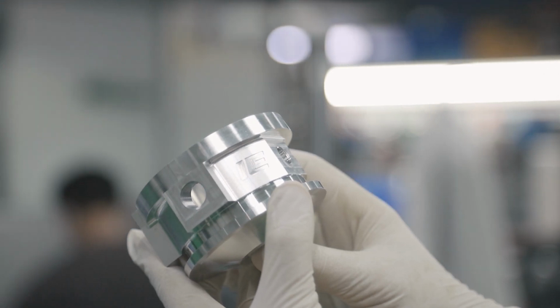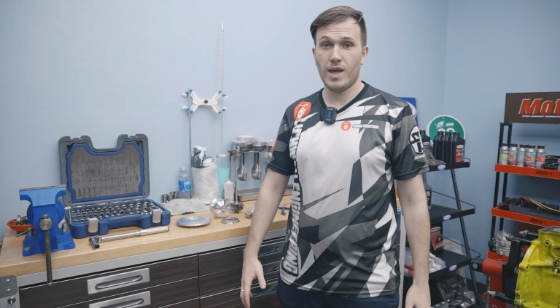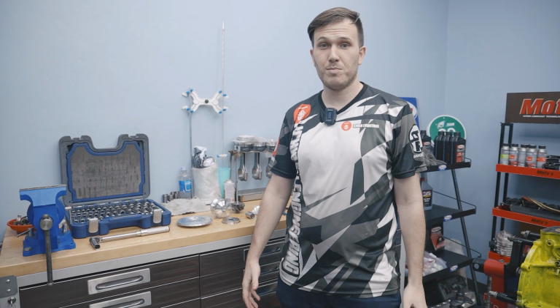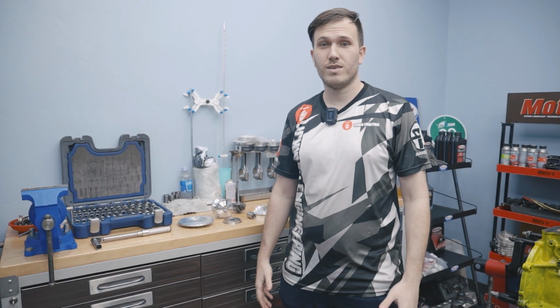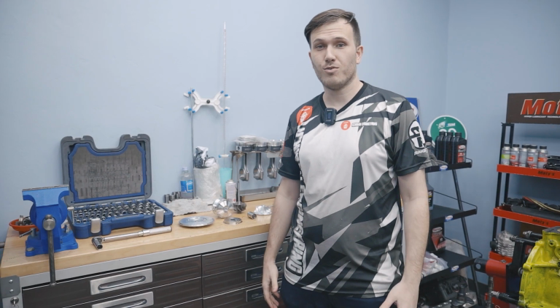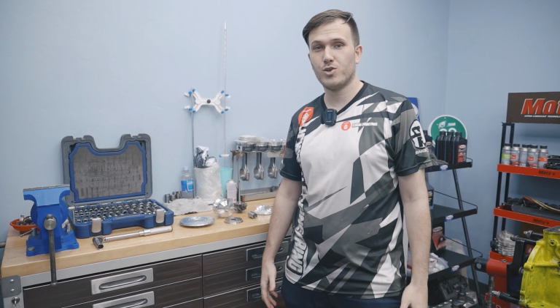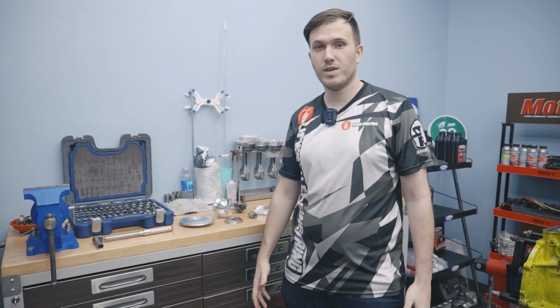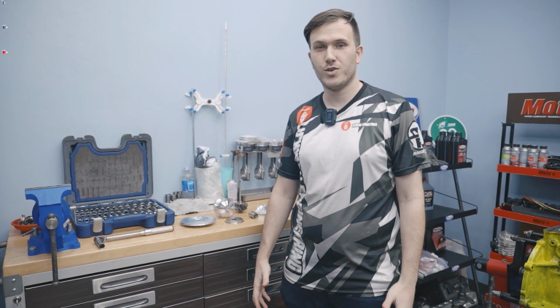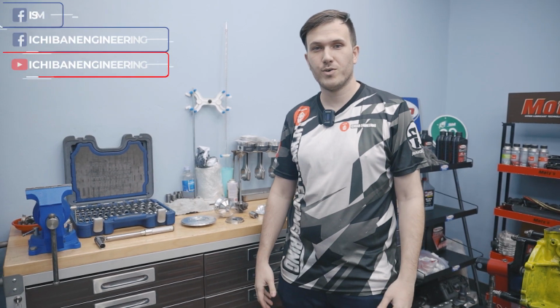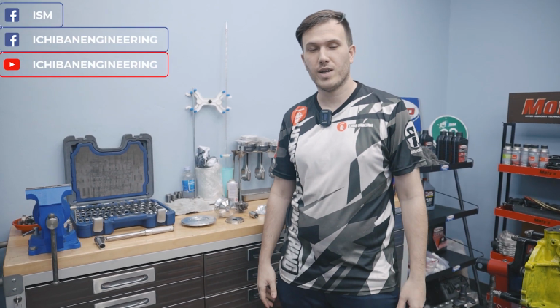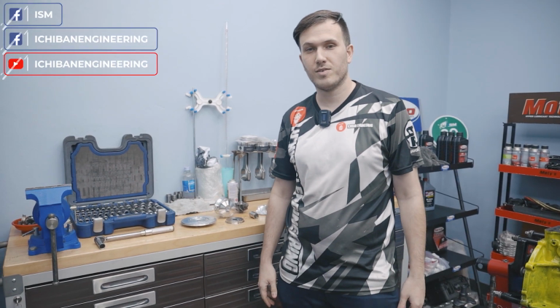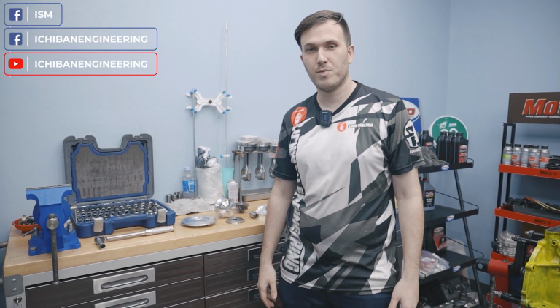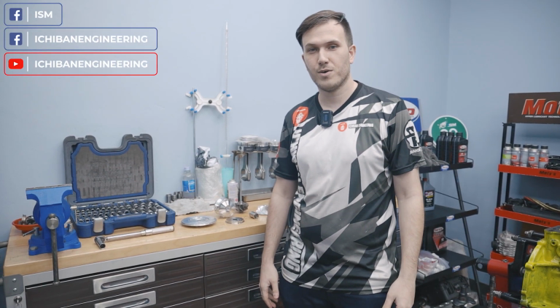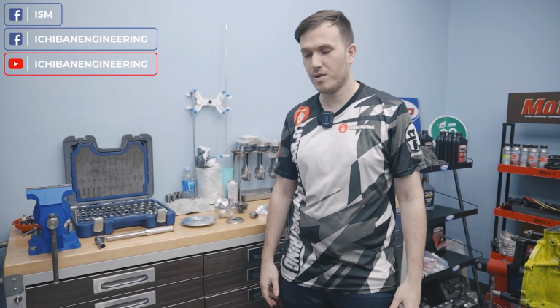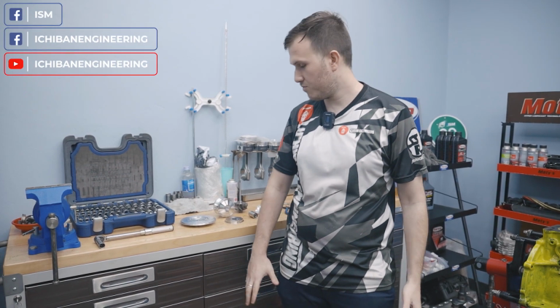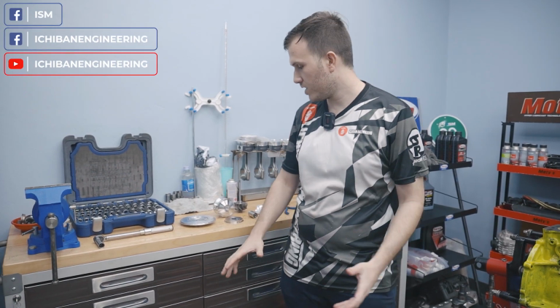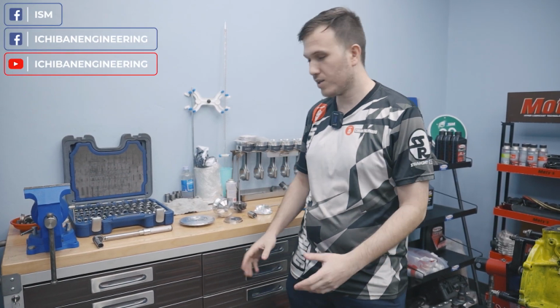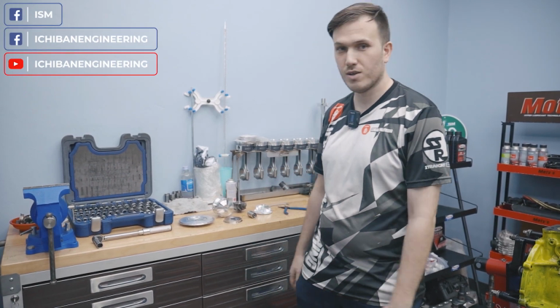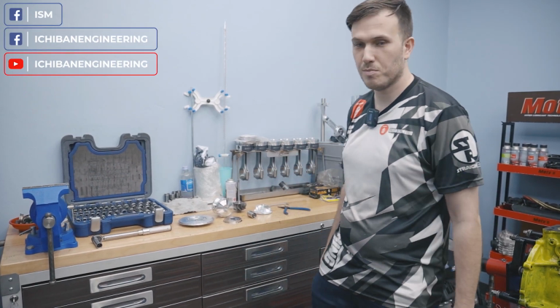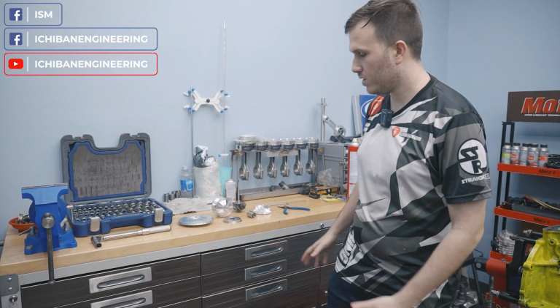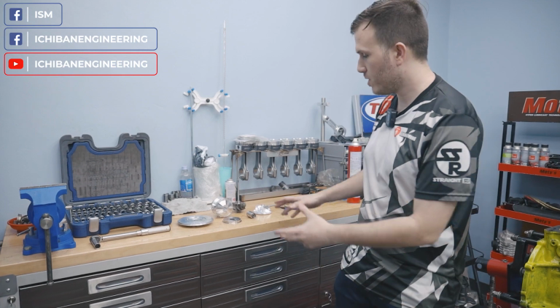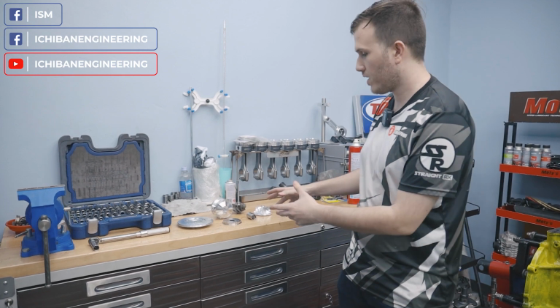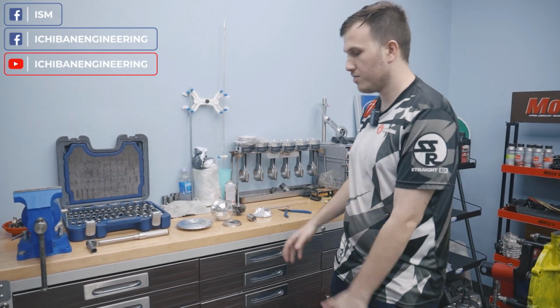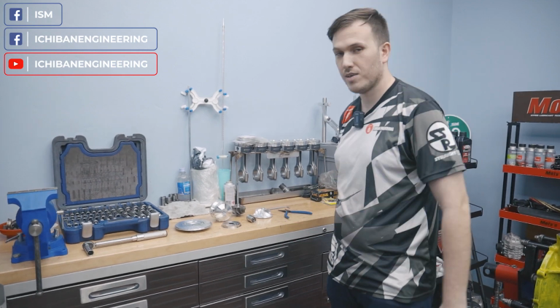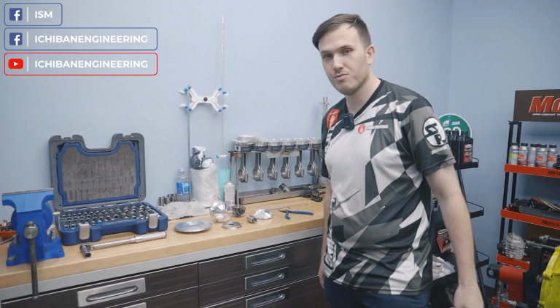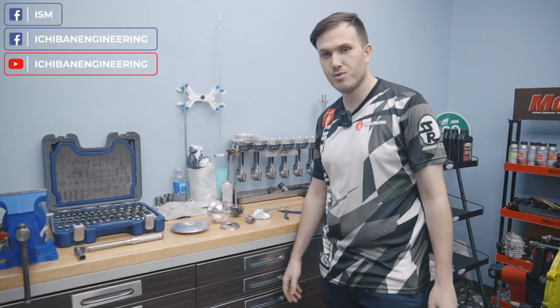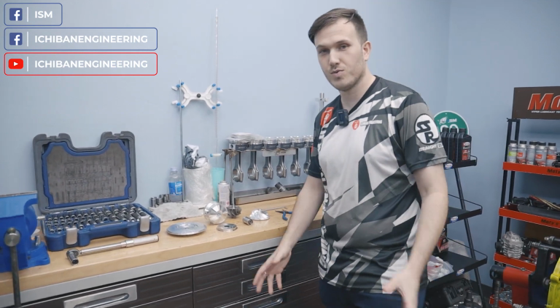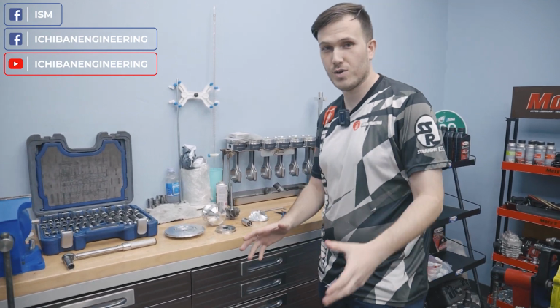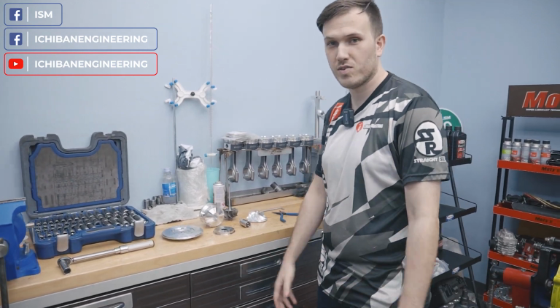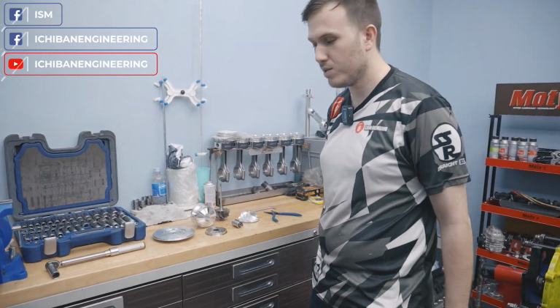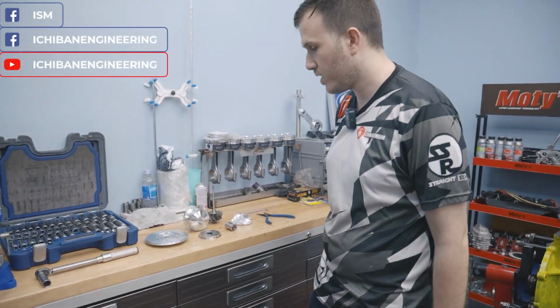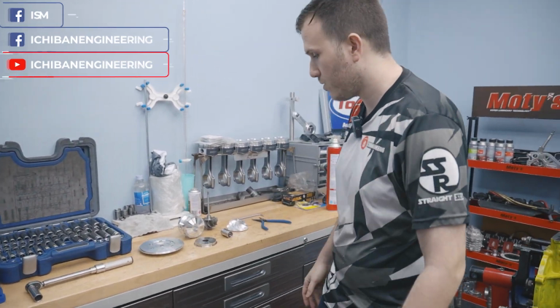Hey, I'm Ethan from Ichiban Engineering and ISM. We've finally got the billet bearing housing in front of us and we're gonna assemble it right now.